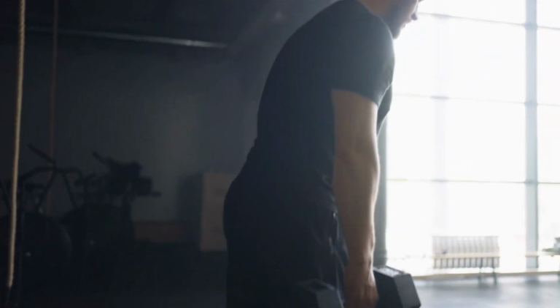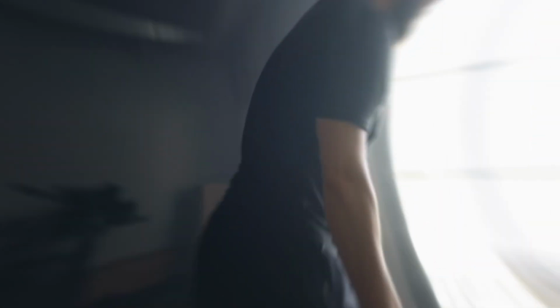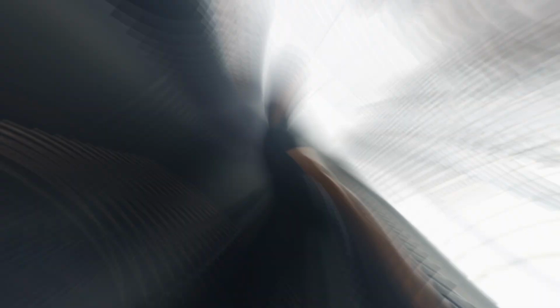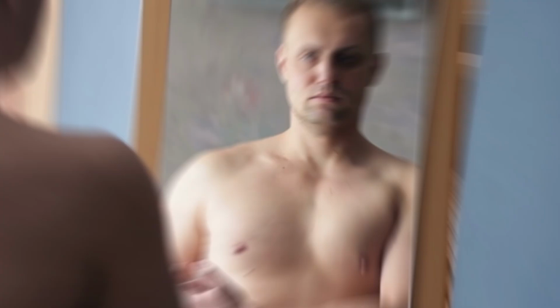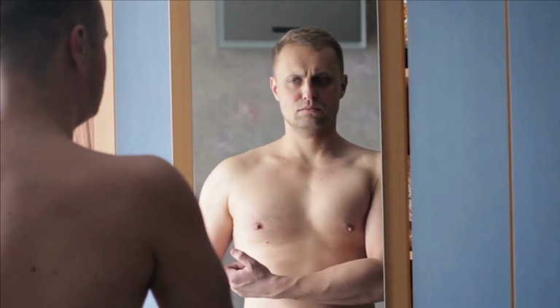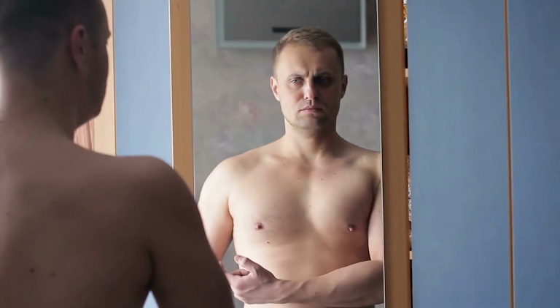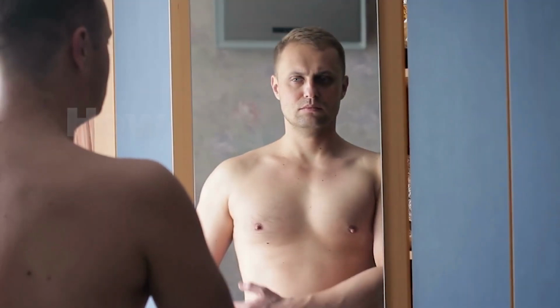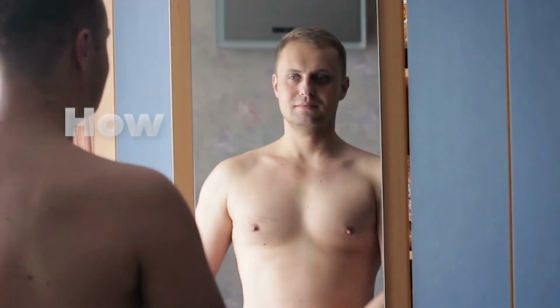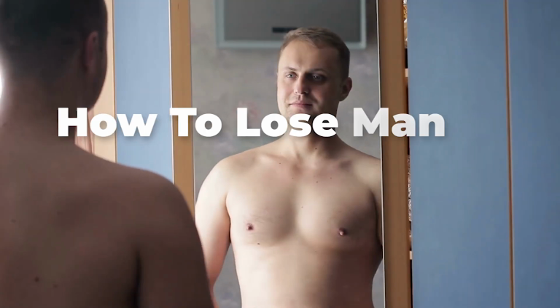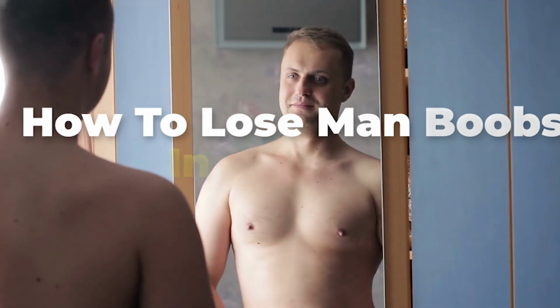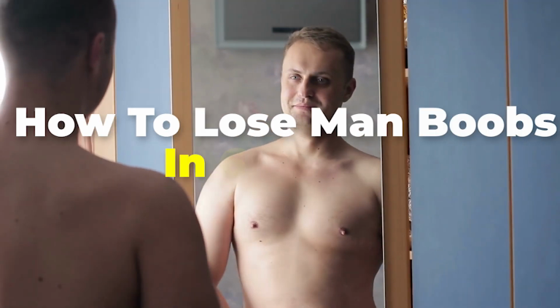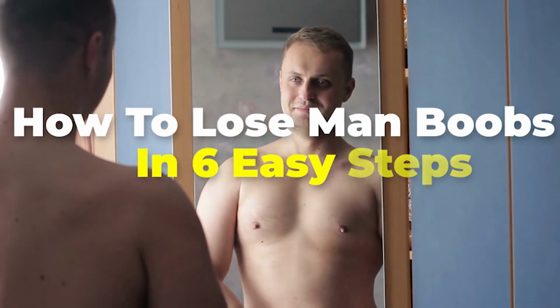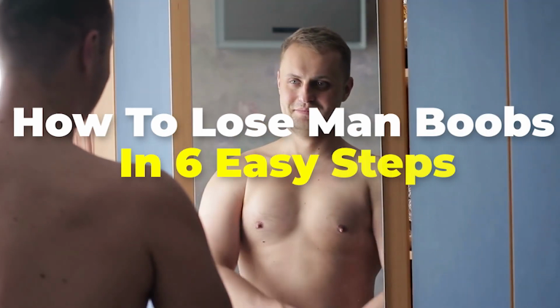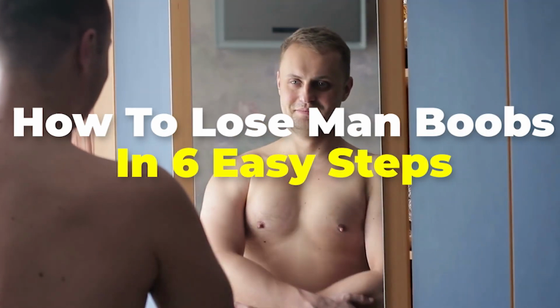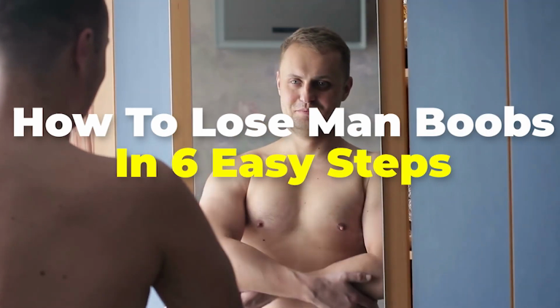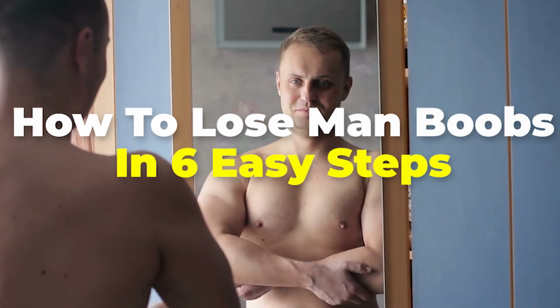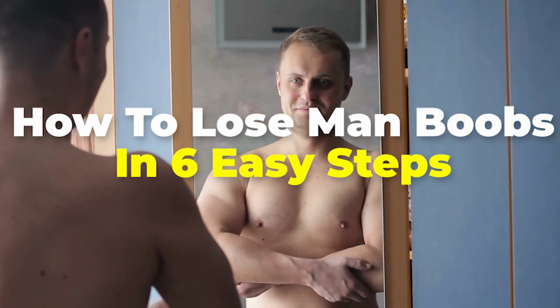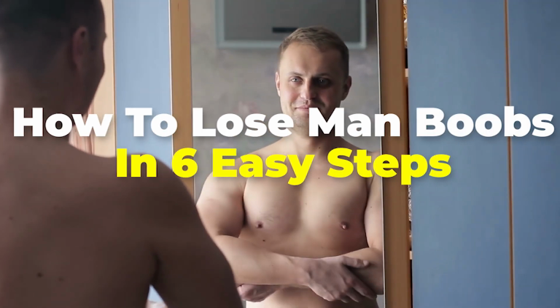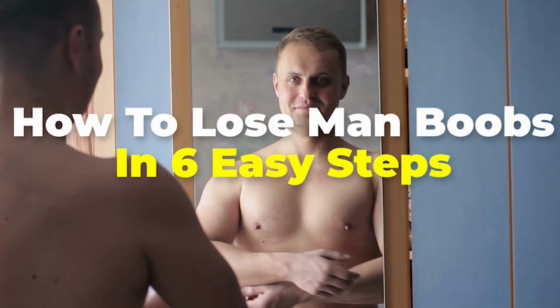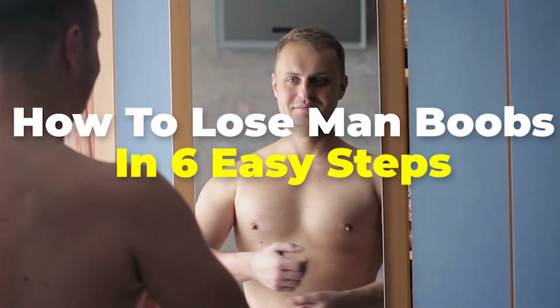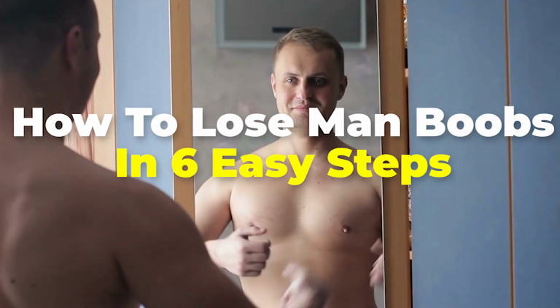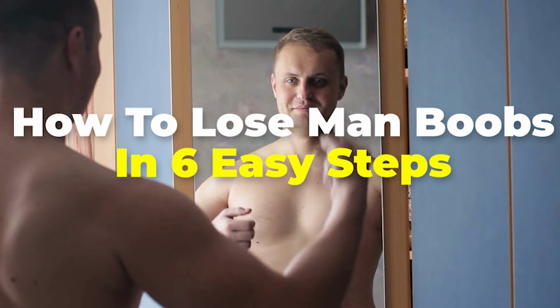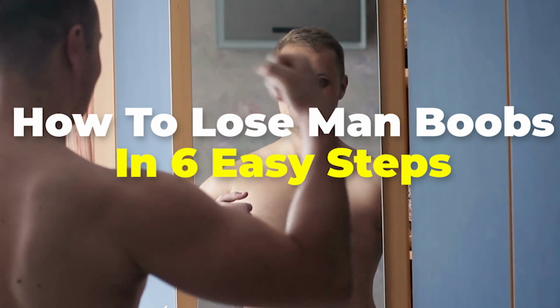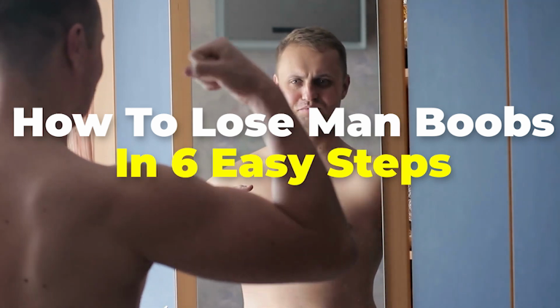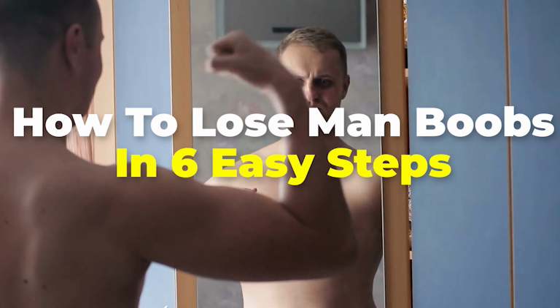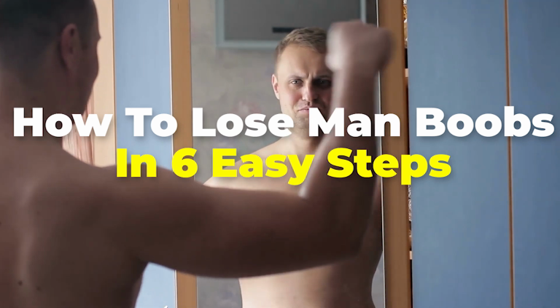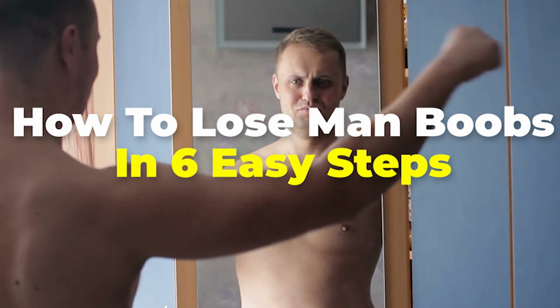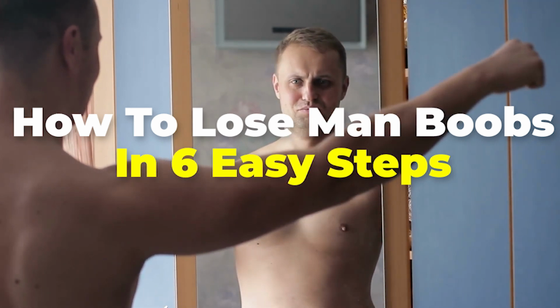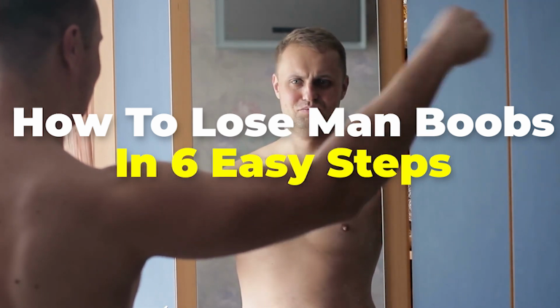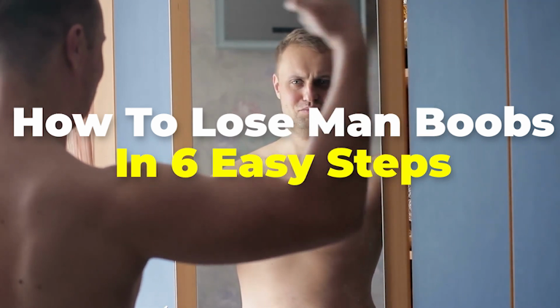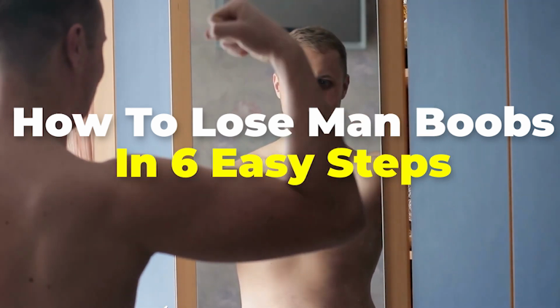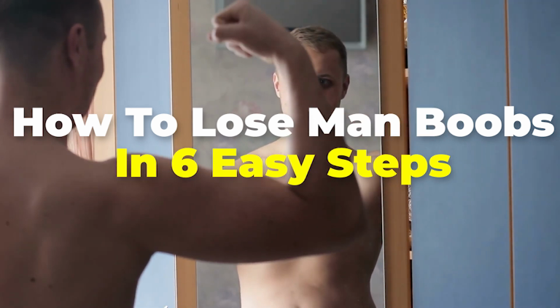If you want to get rid of those man boobs, check out our video, How to Lose Man Boobs in 6 Easy Steps.